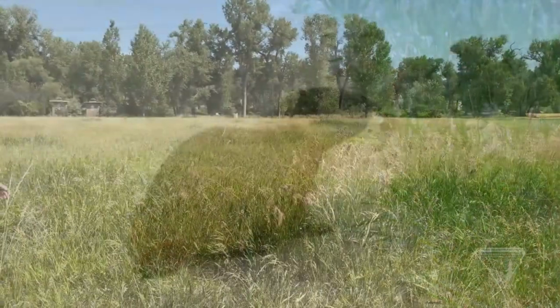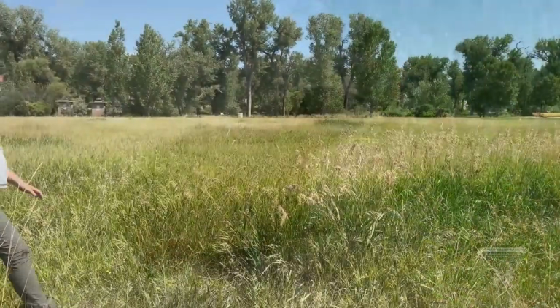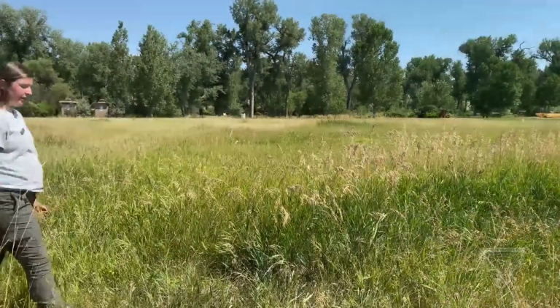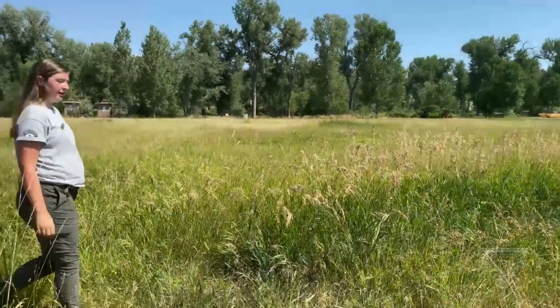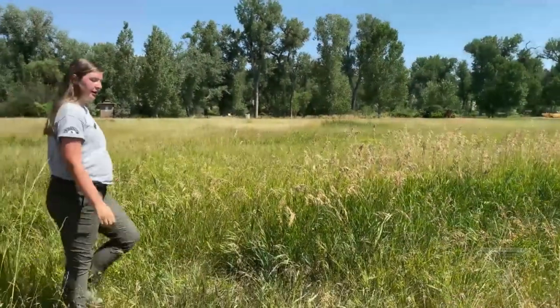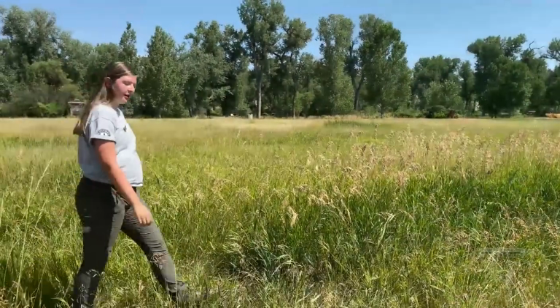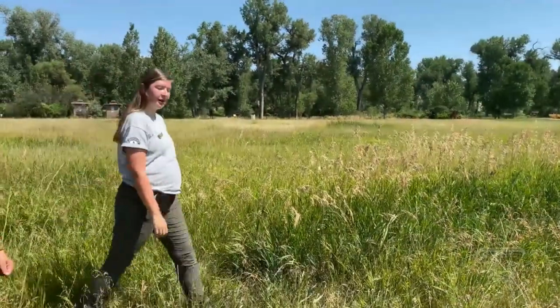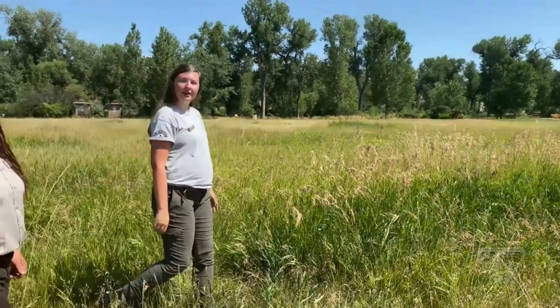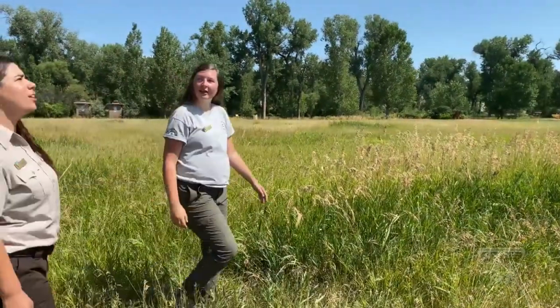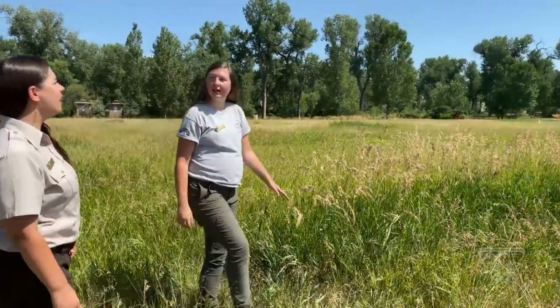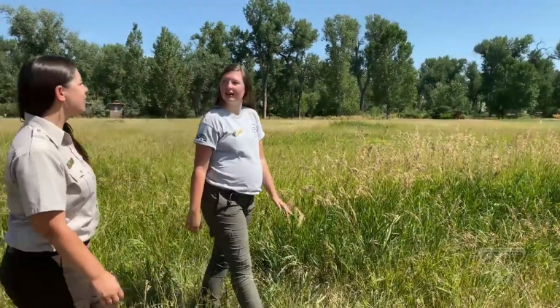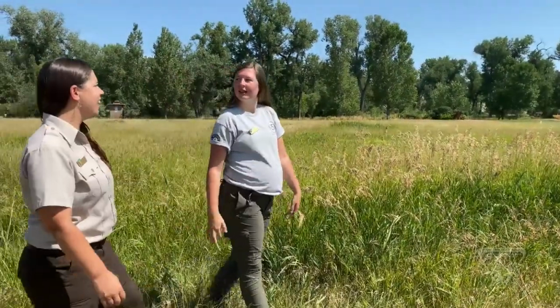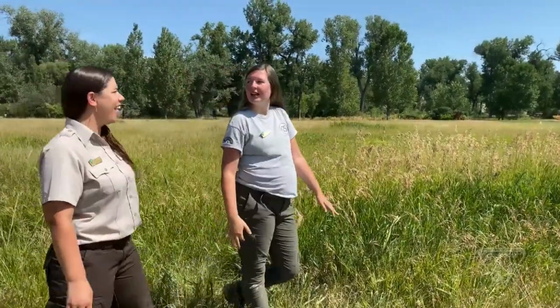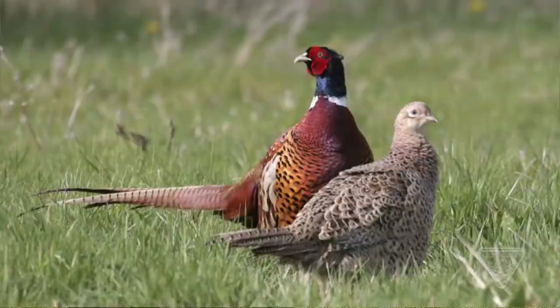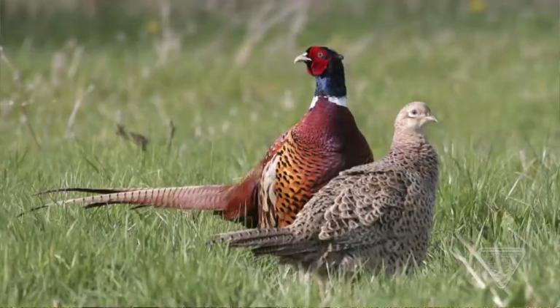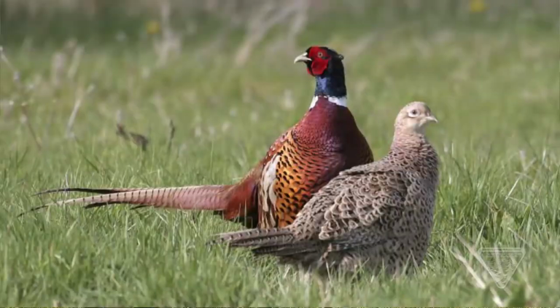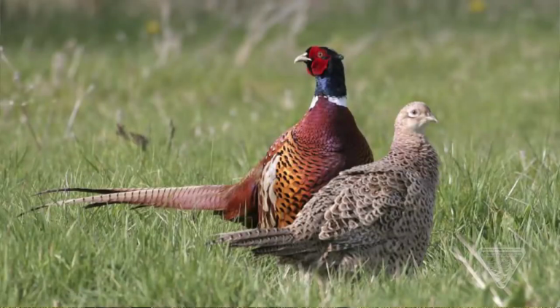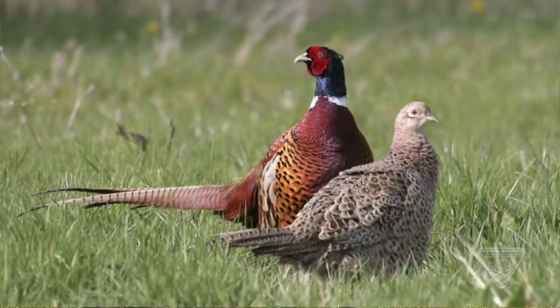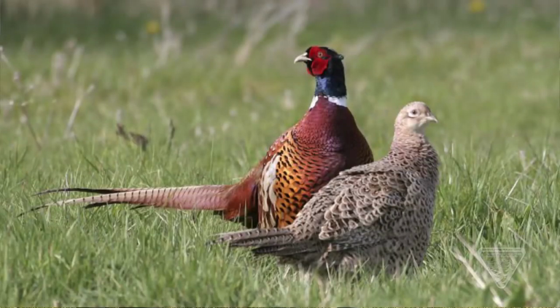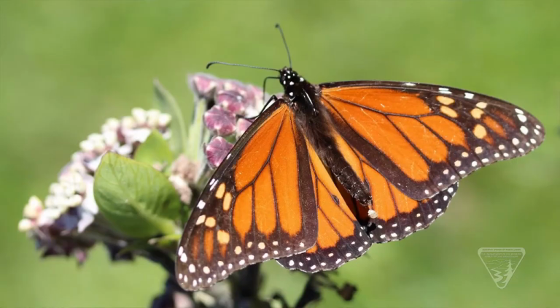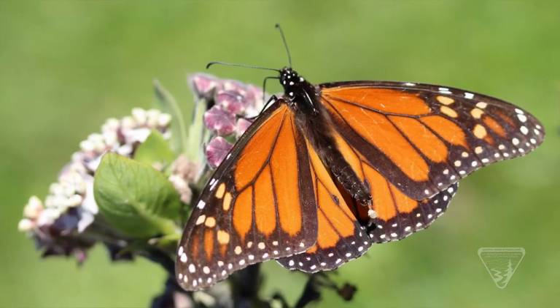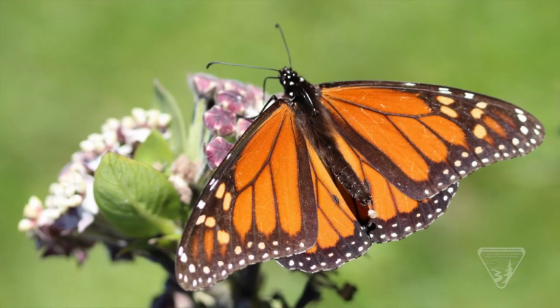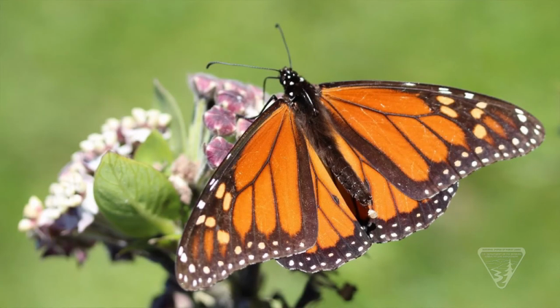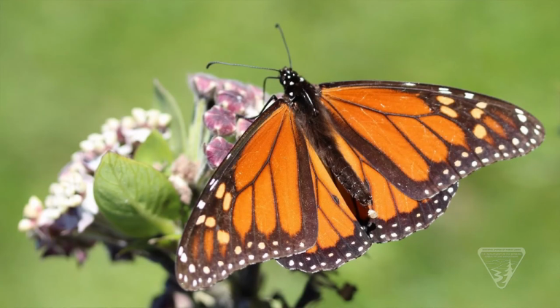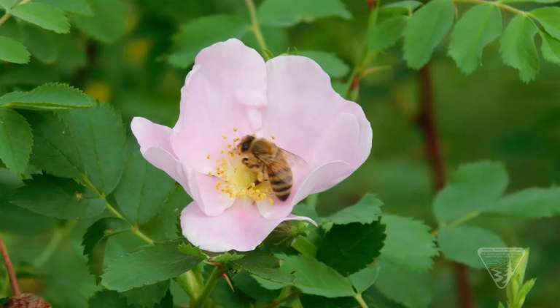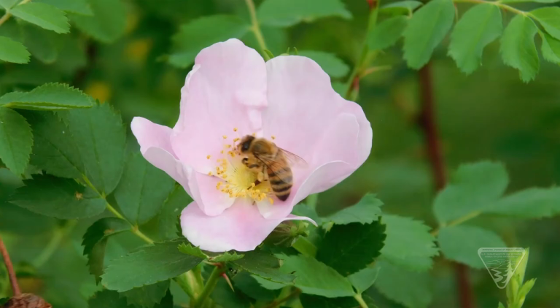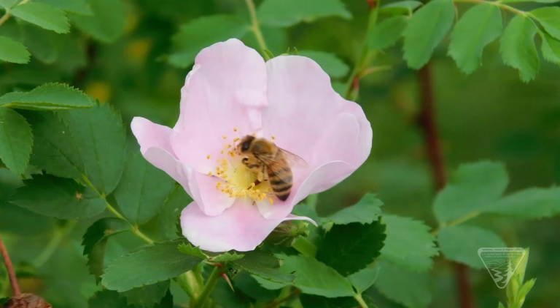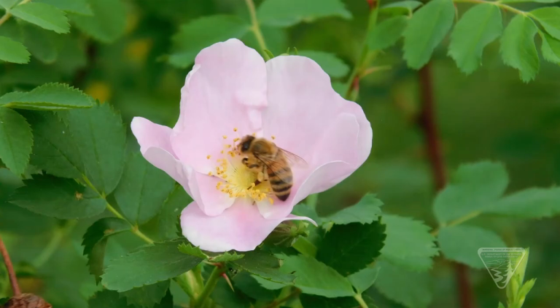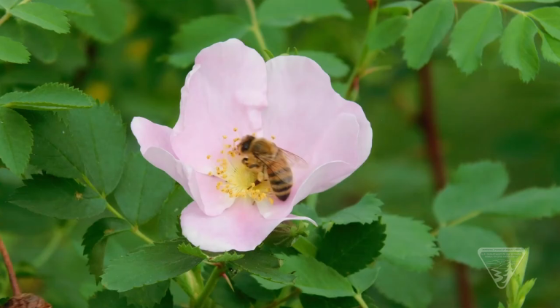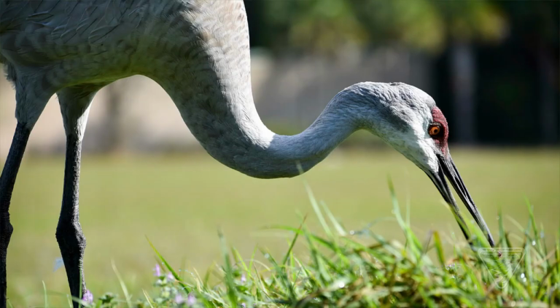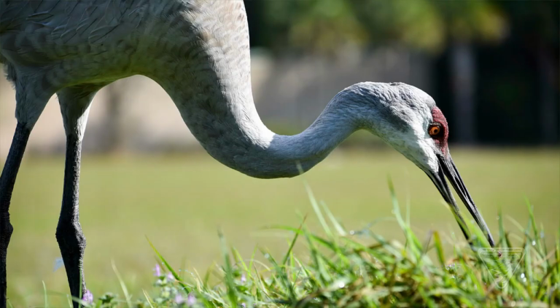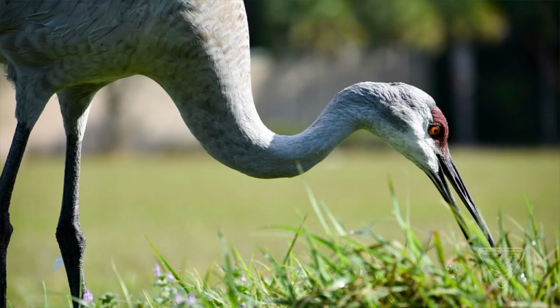What else lives in the prairie, Ranger Danielle? Pheasants, butterflies, bees, and sandhill cranes.